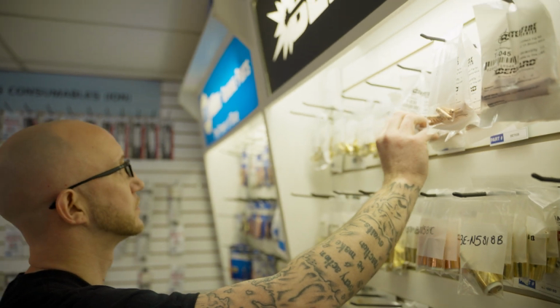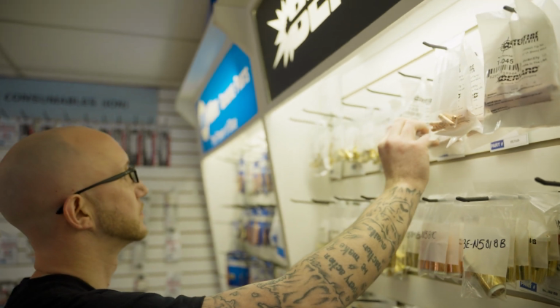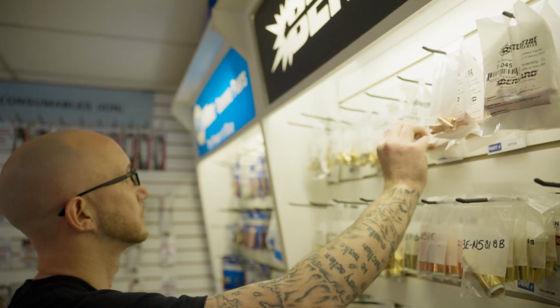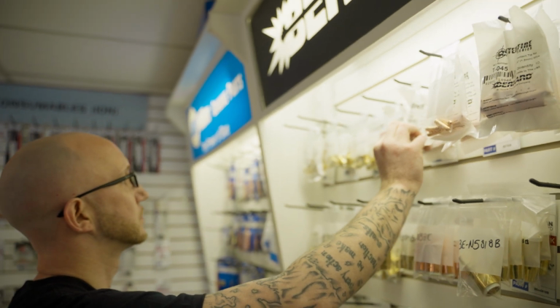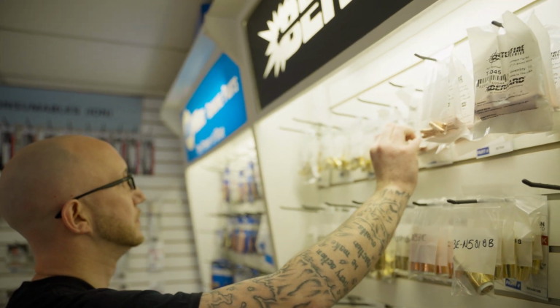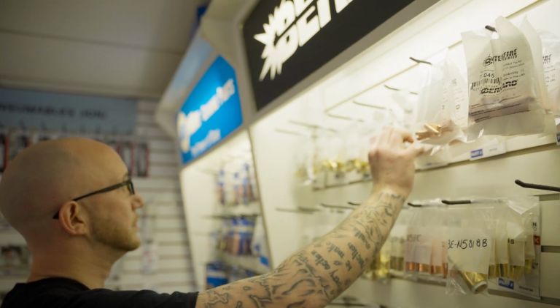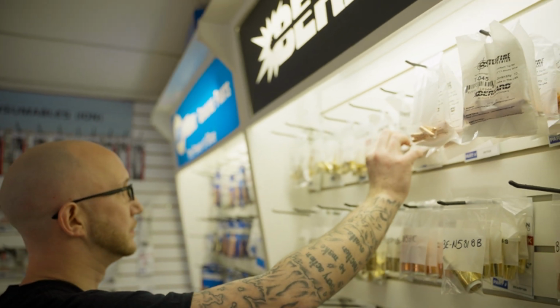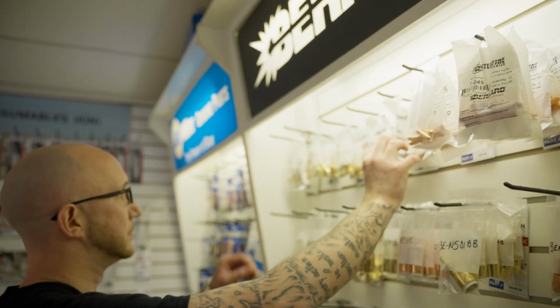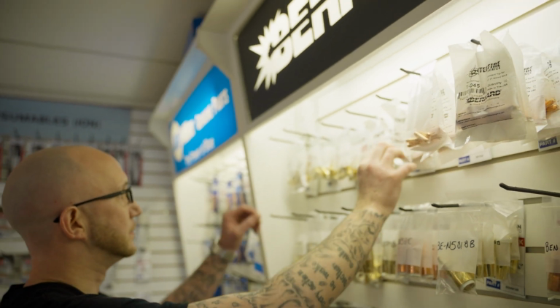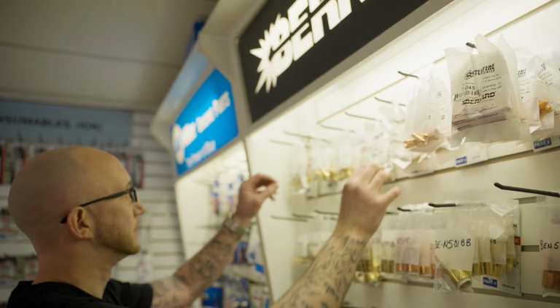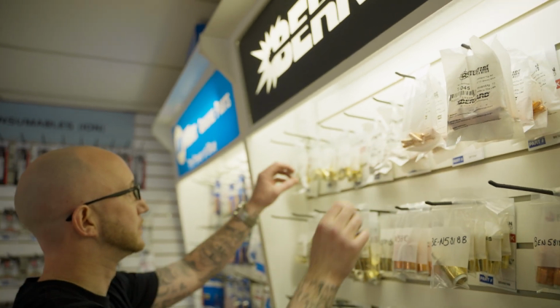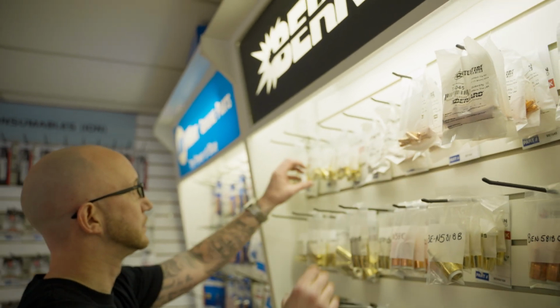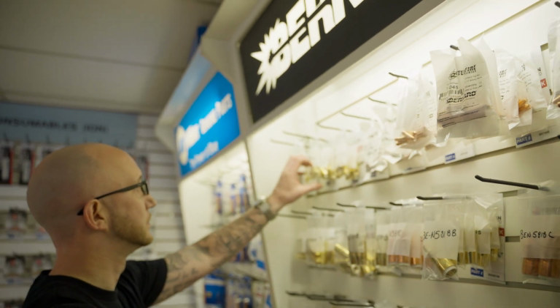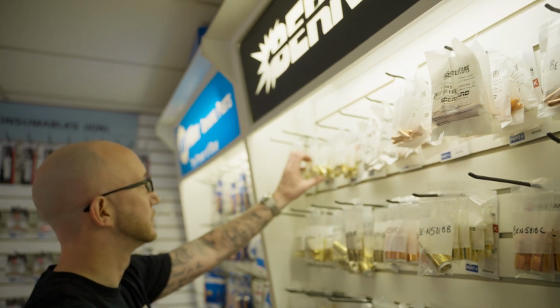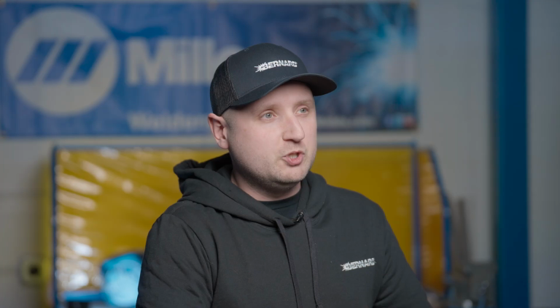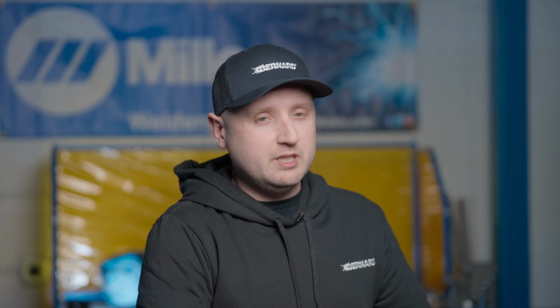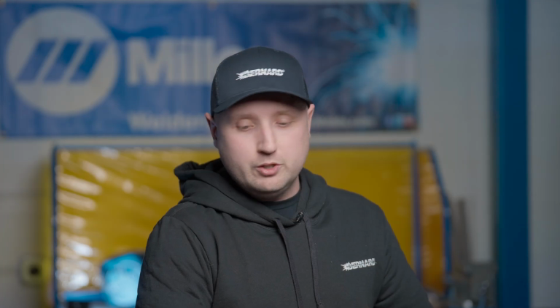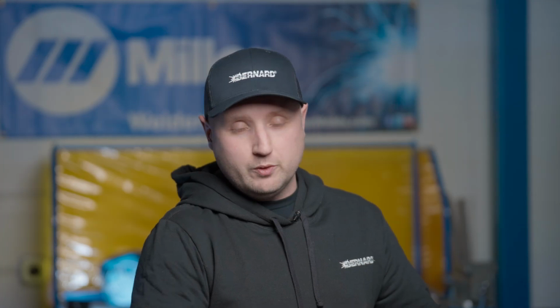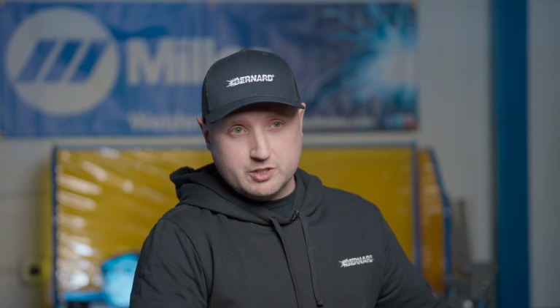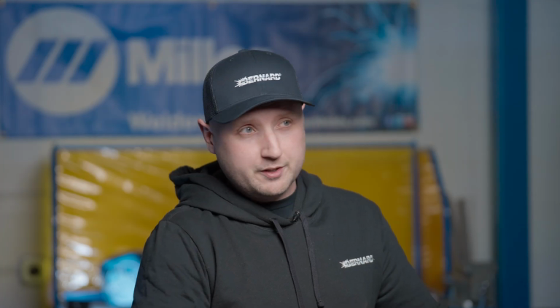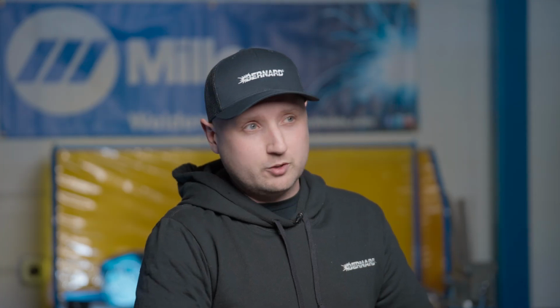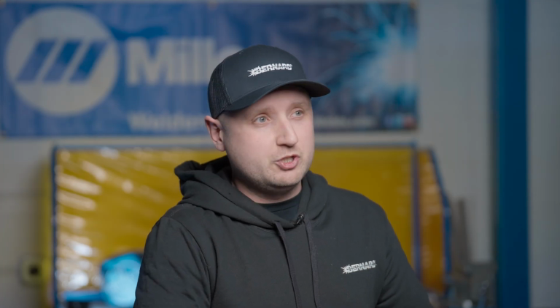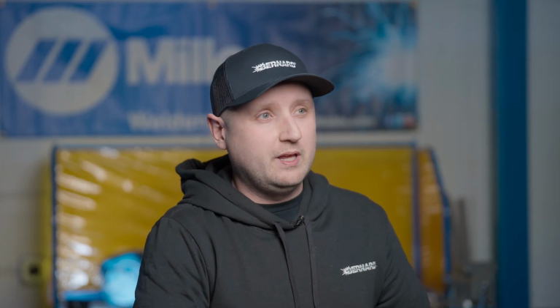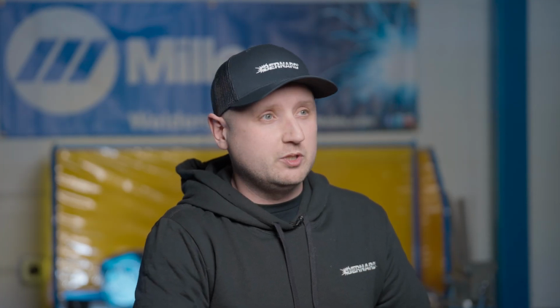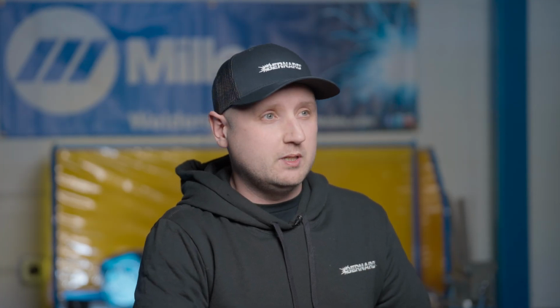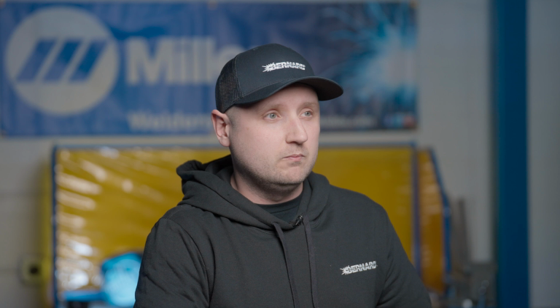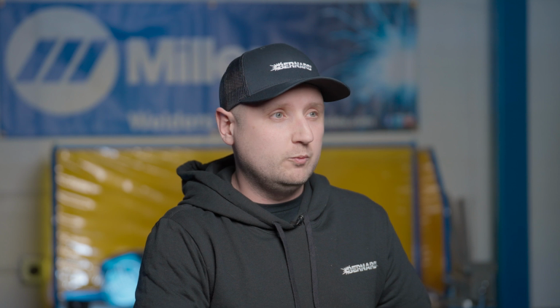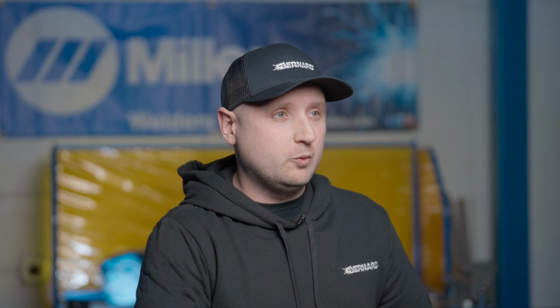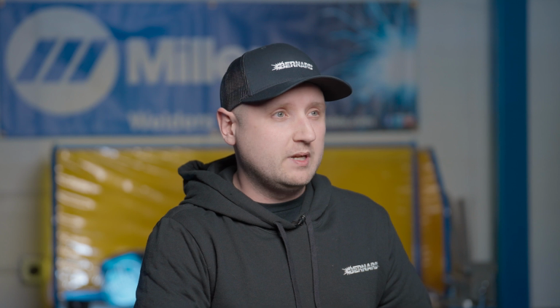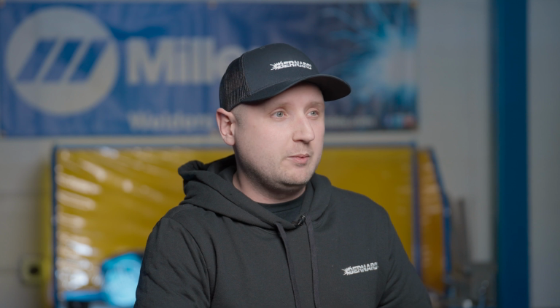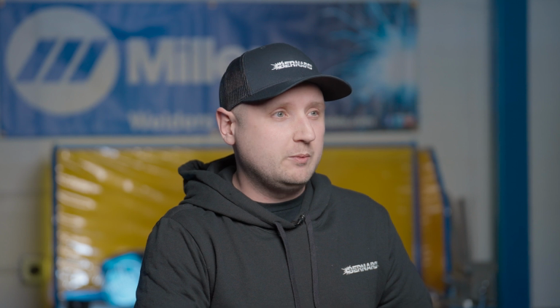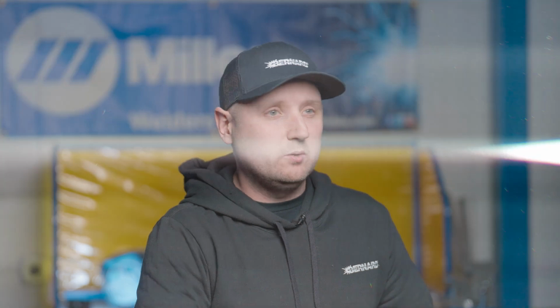If you ever have any trouble trying to pick what's right for your machine, you could always call us at Christian Electric and we'd be more than happy to help you out.